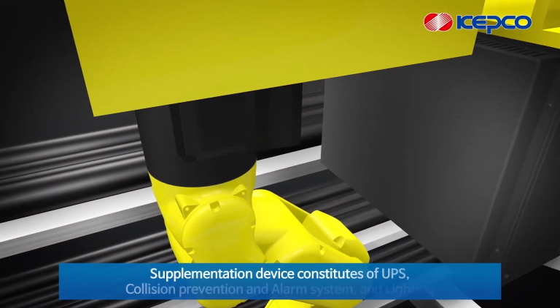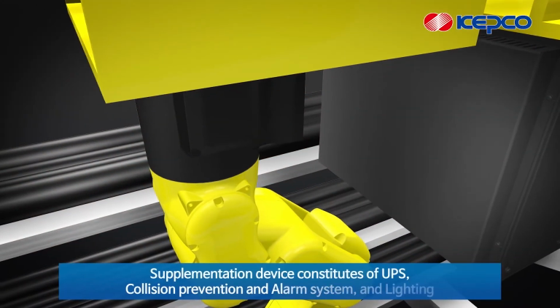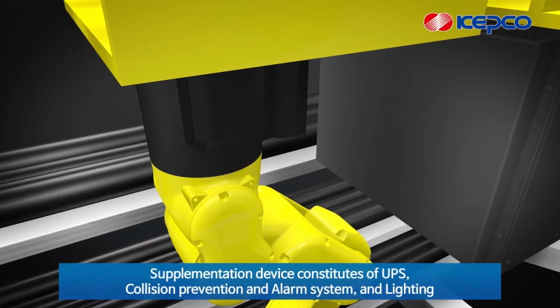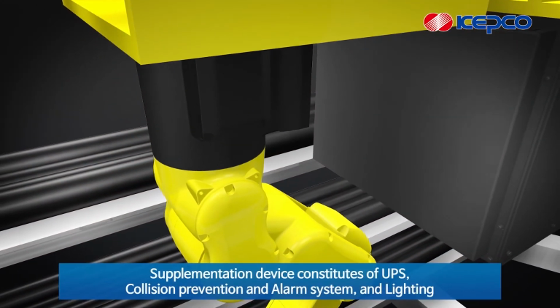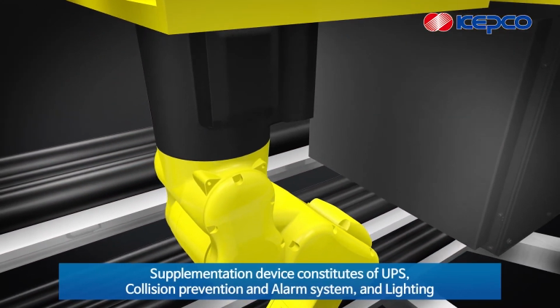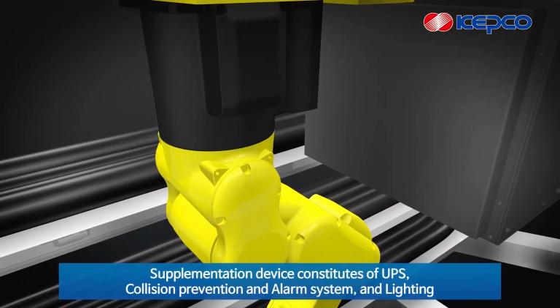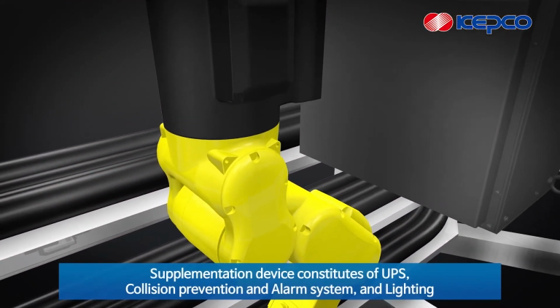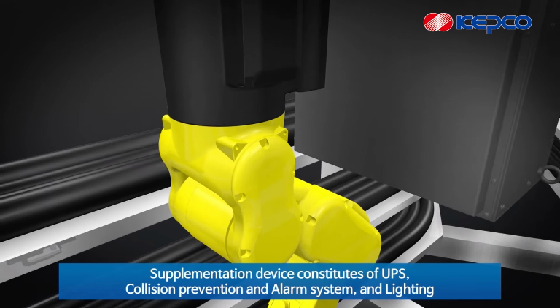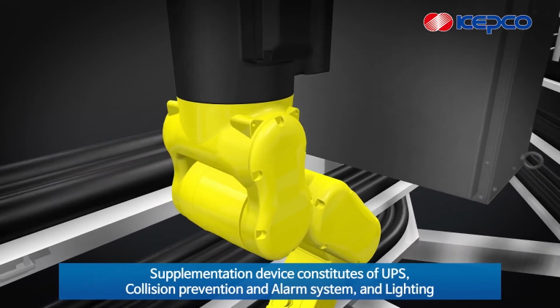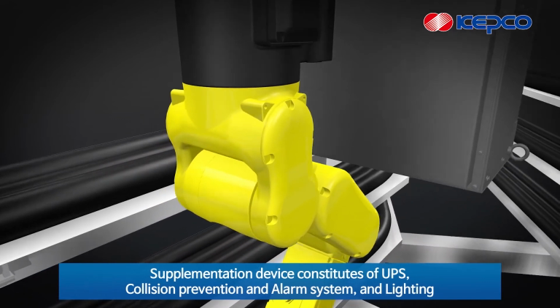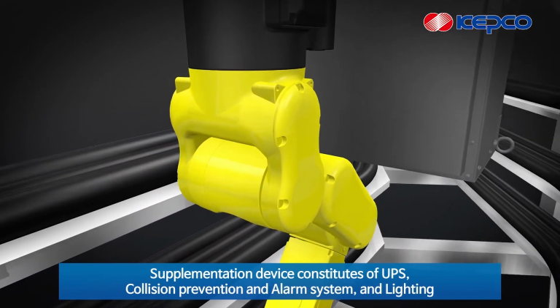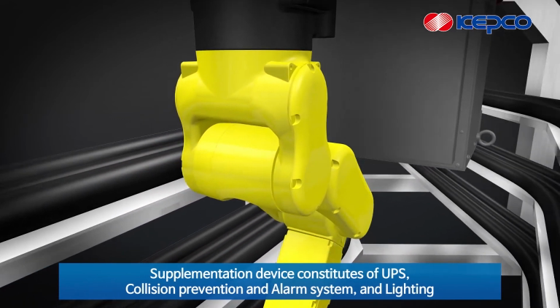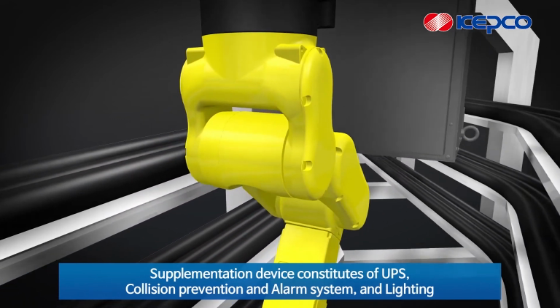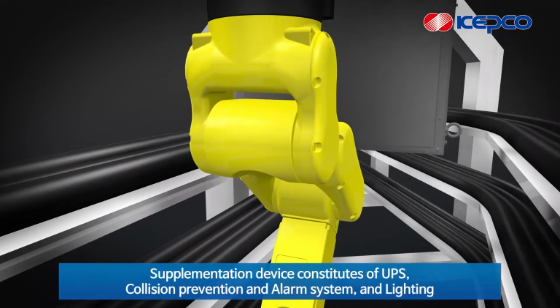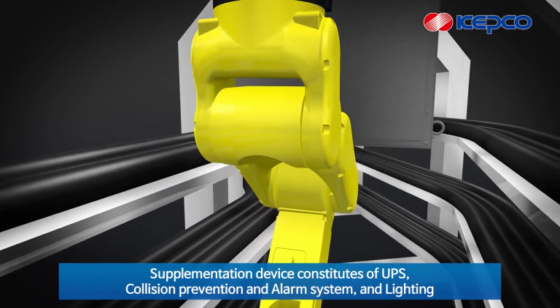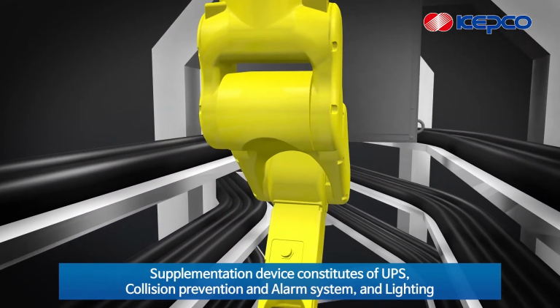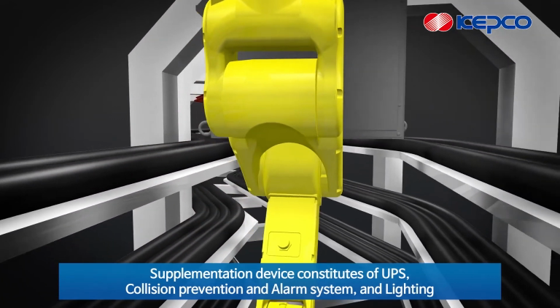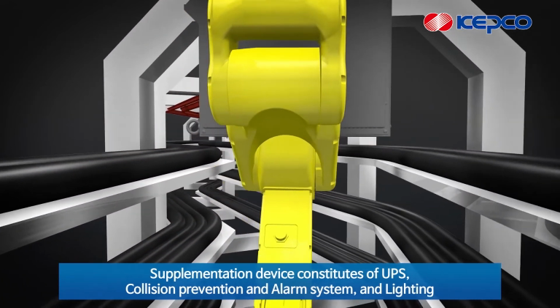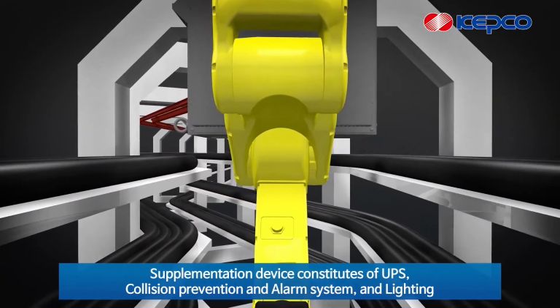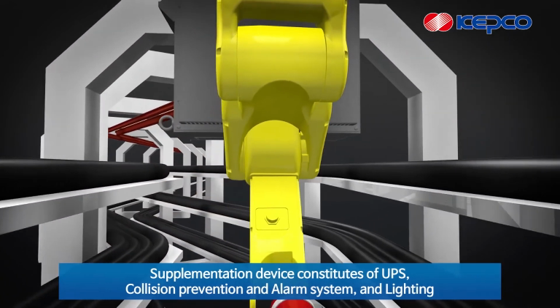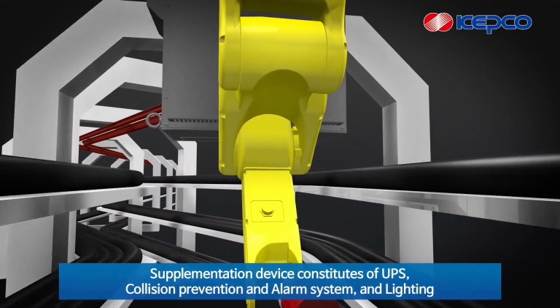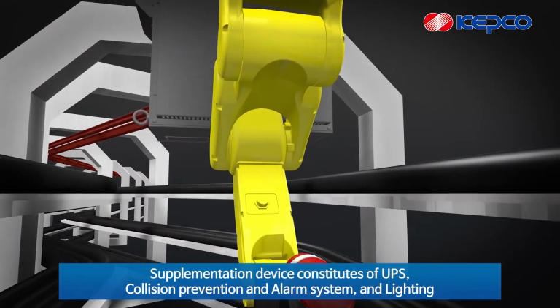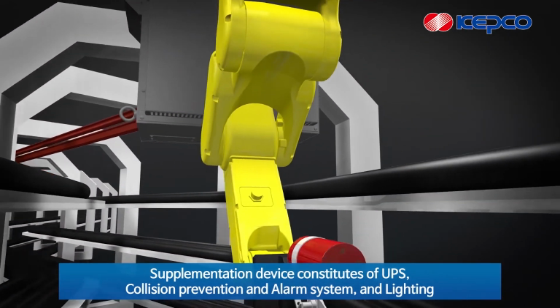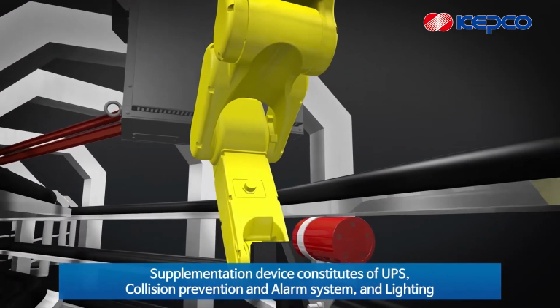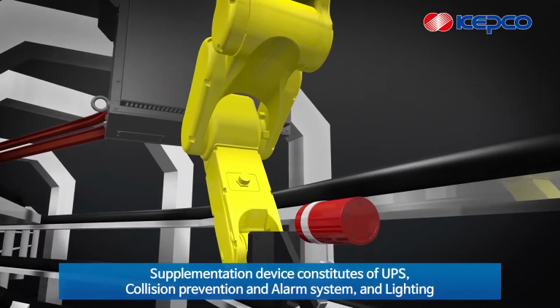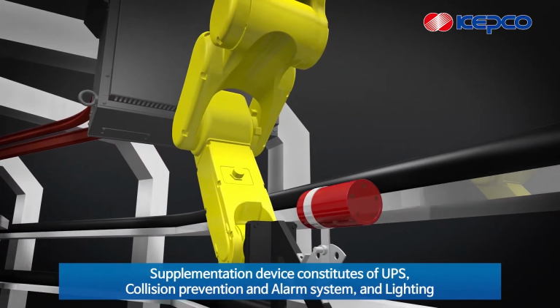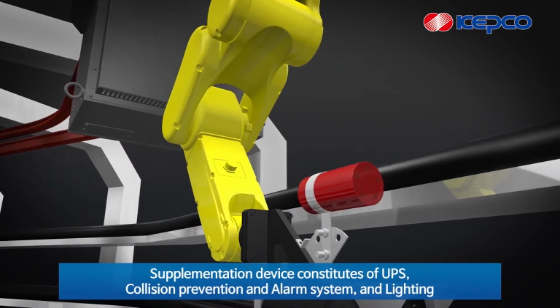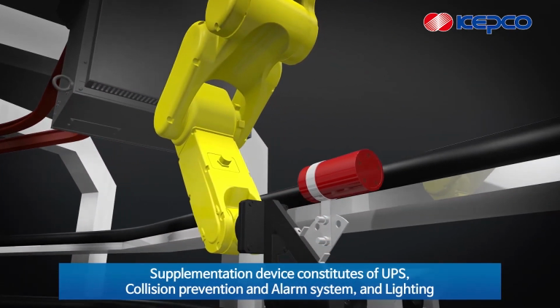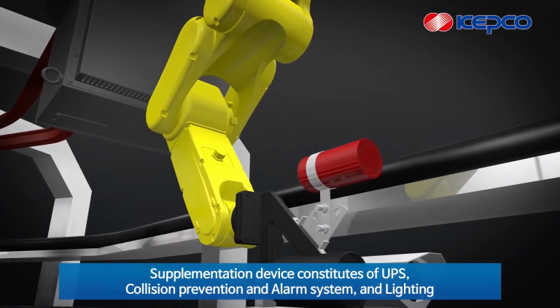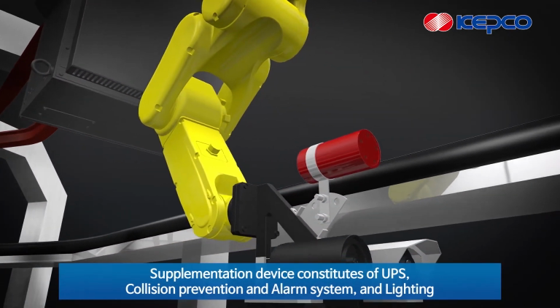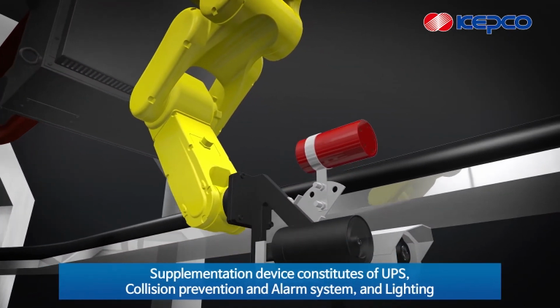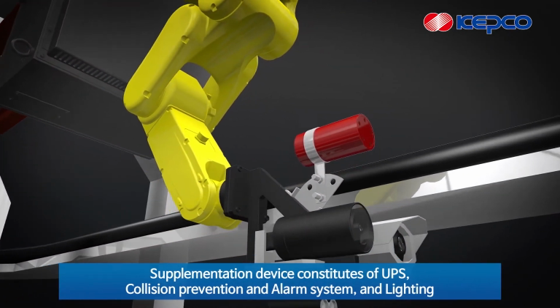The supplementation device consists of a UPS, collision prevention and alarm system, and lighting.